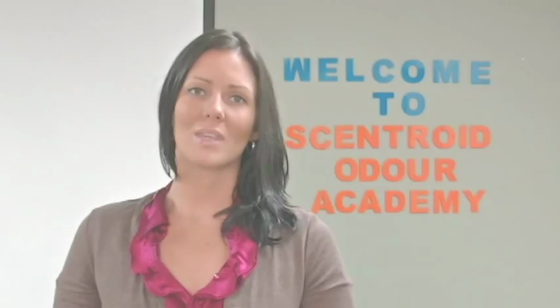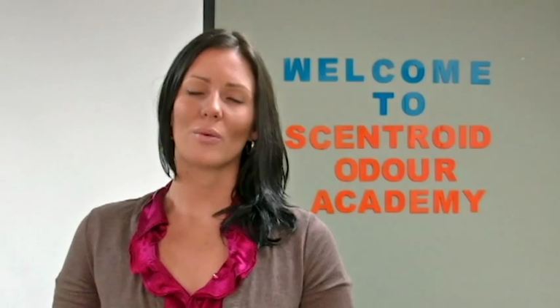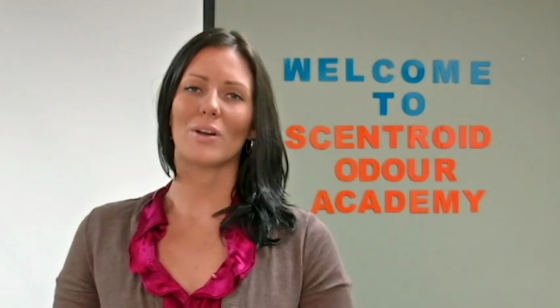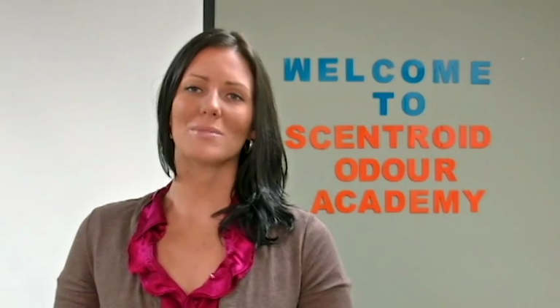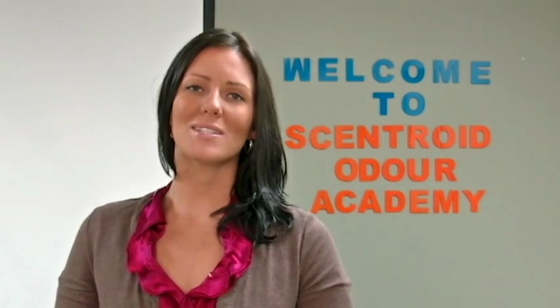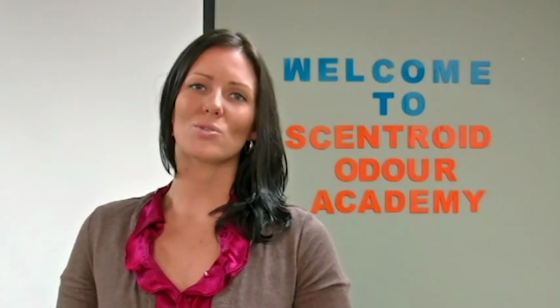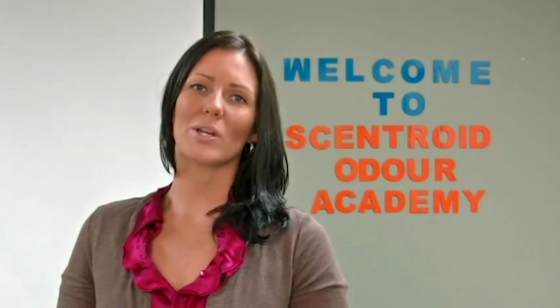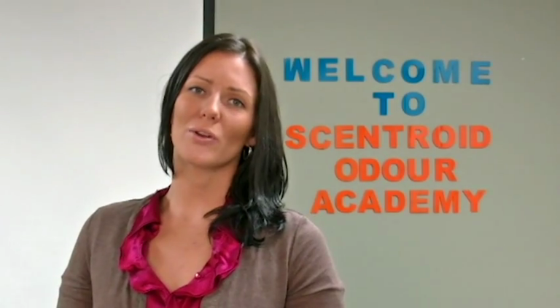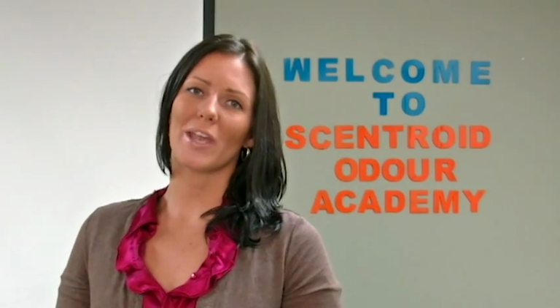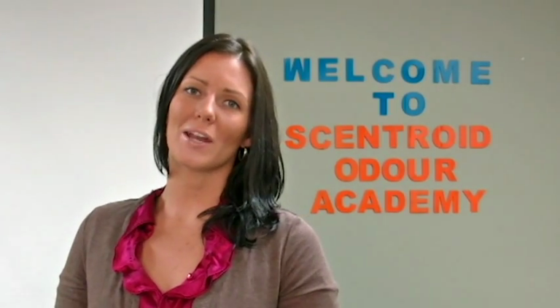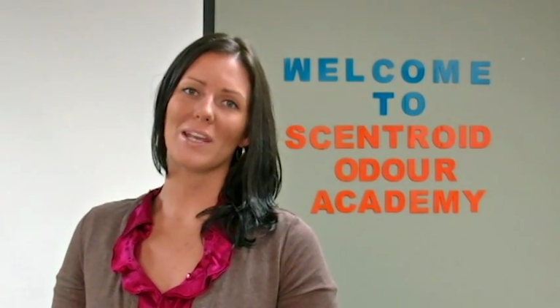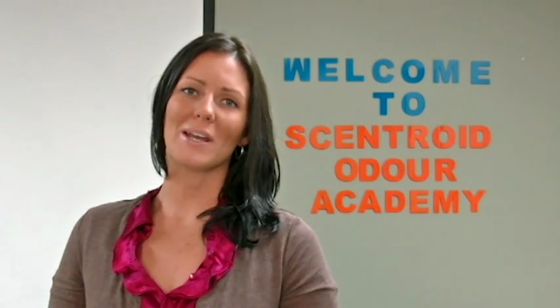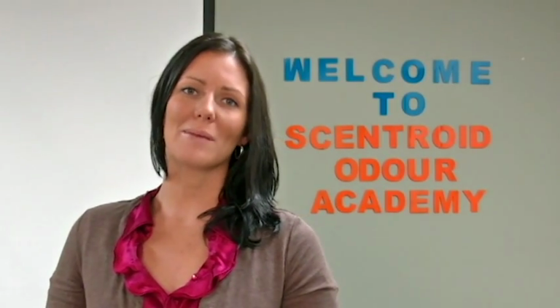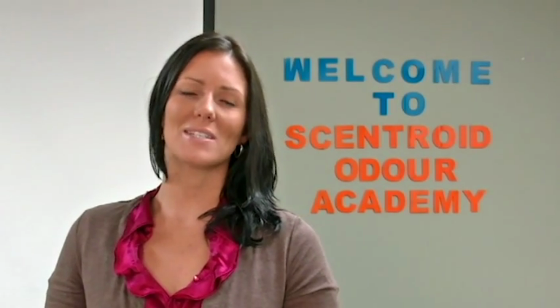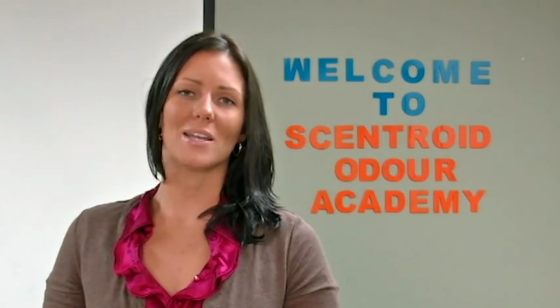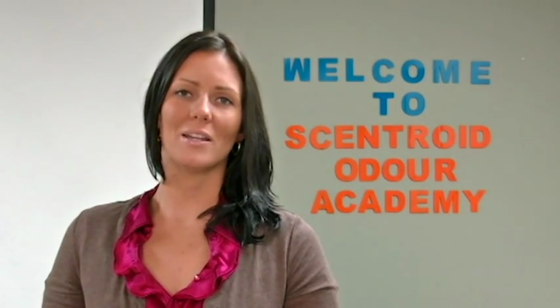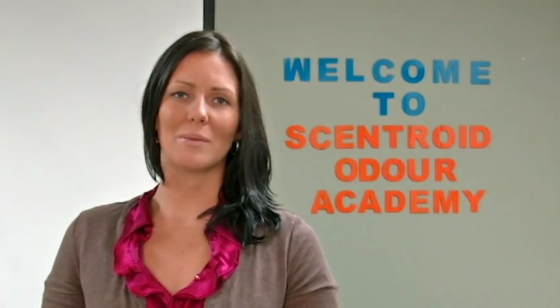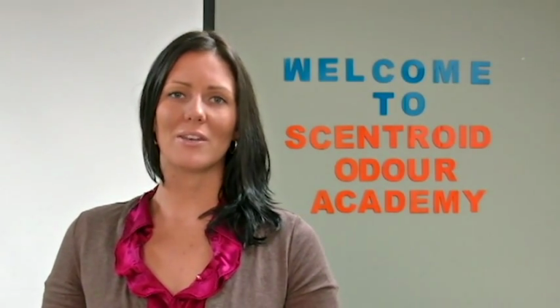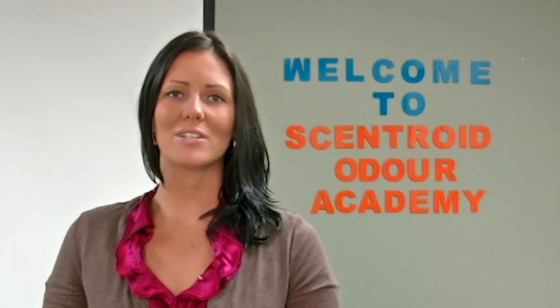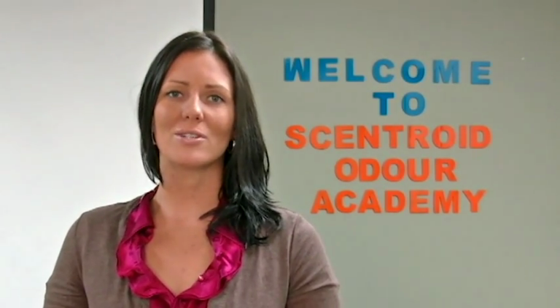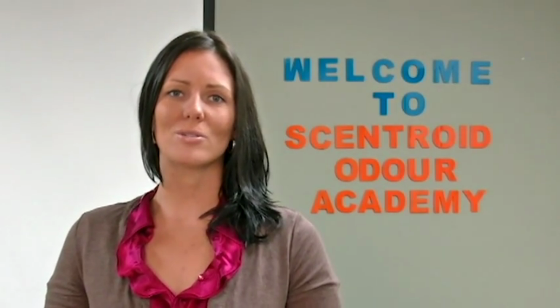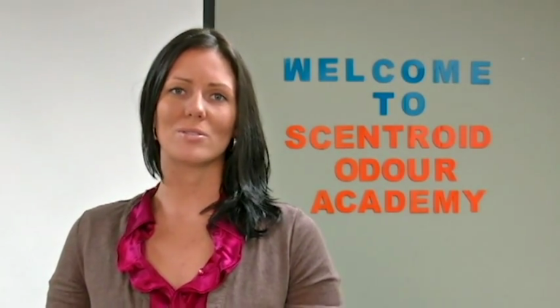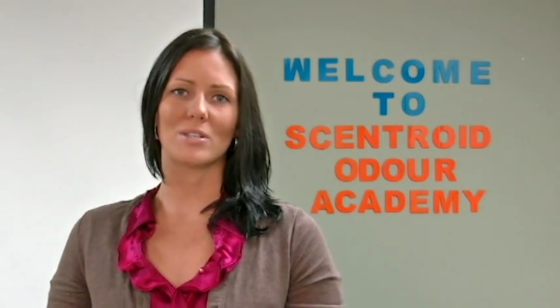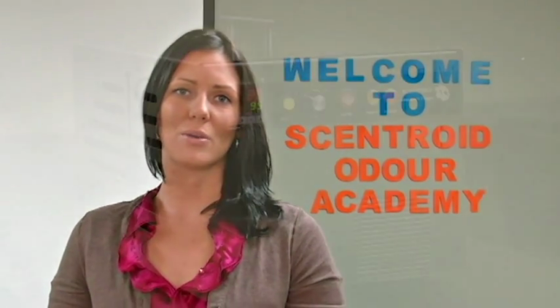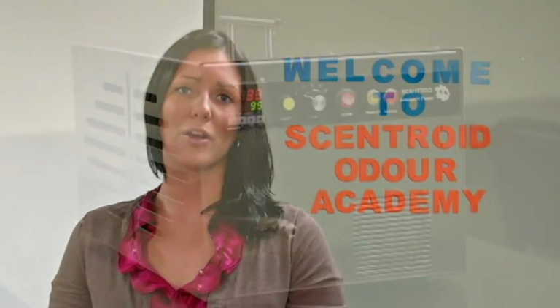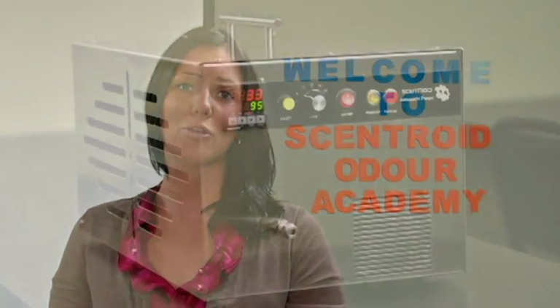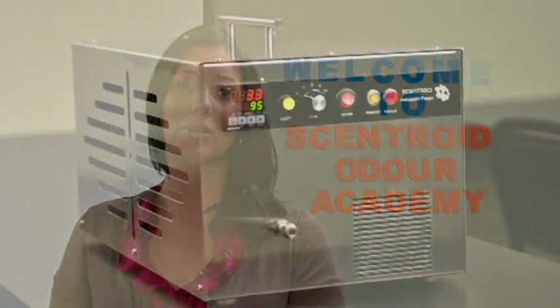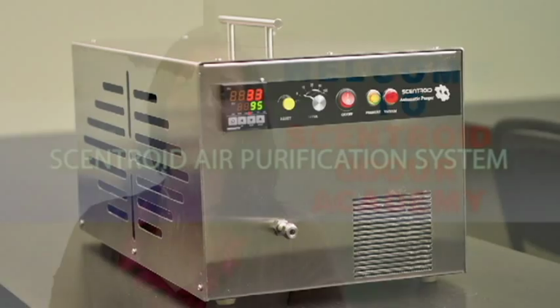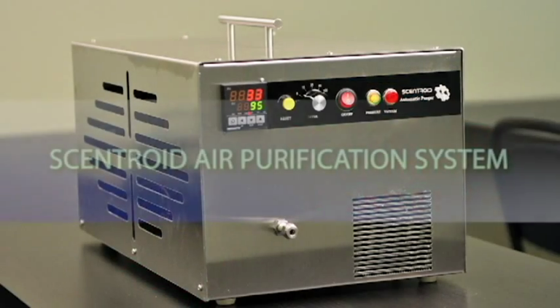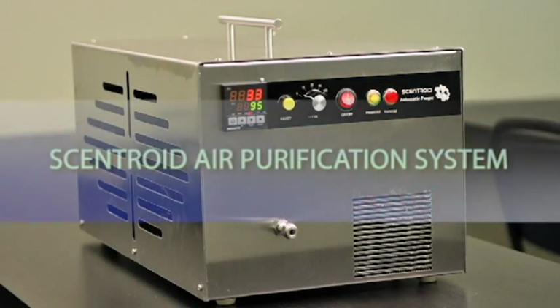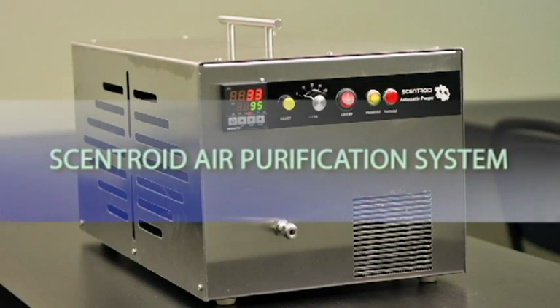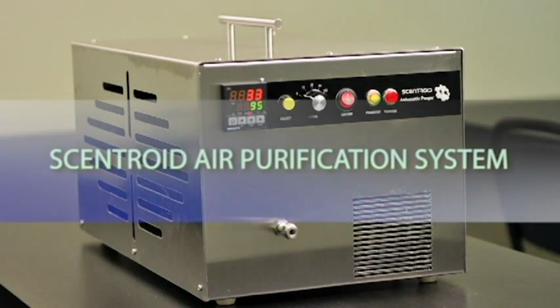Welcome to Centroid Odor Academy. My name is Danielle and I'm here to introduce to you our new purification unit.